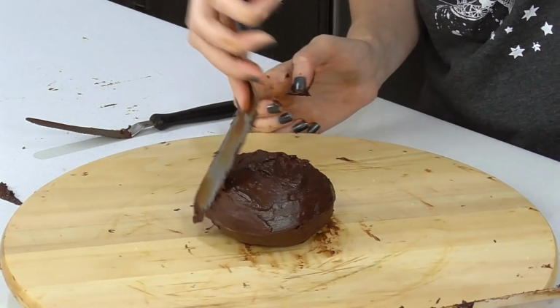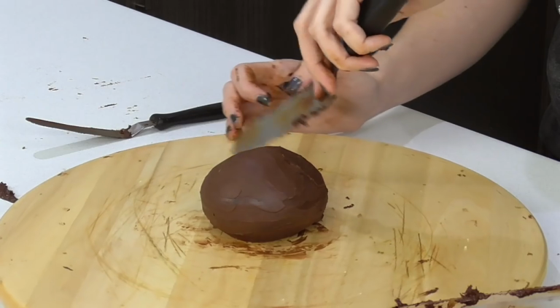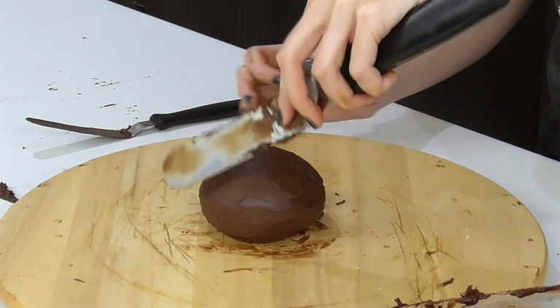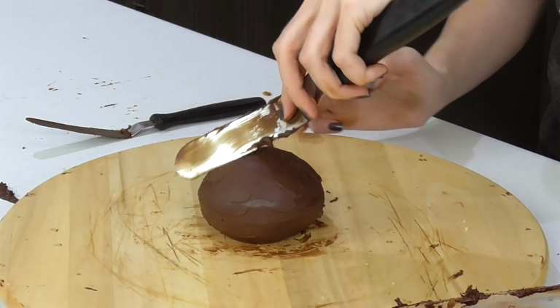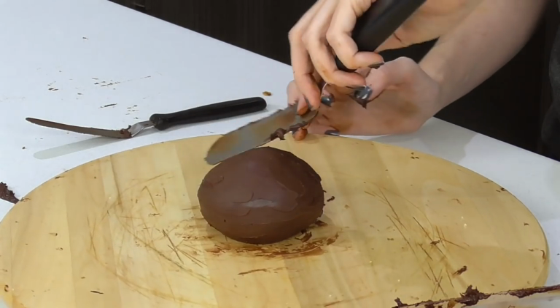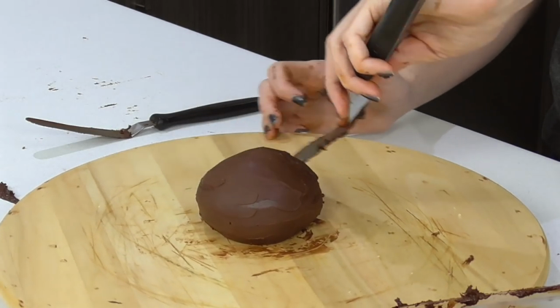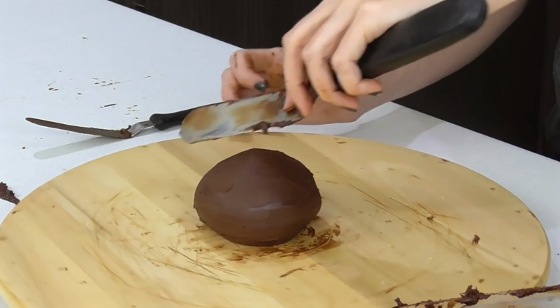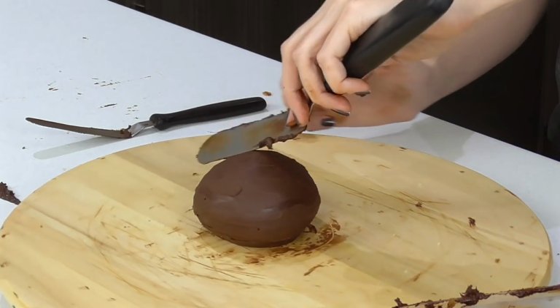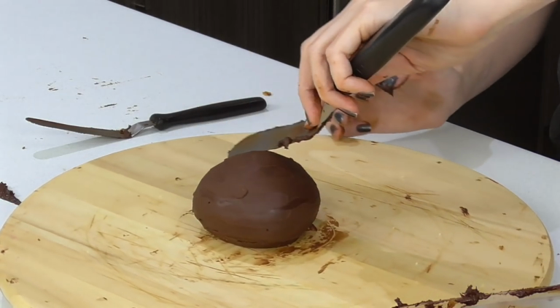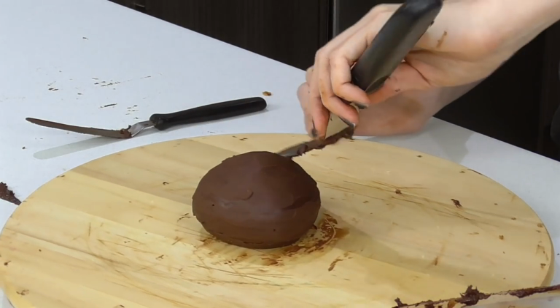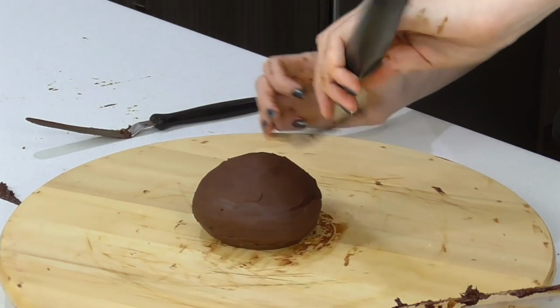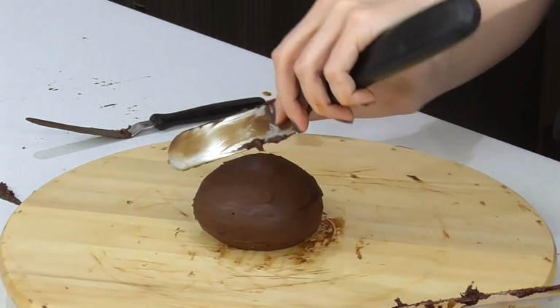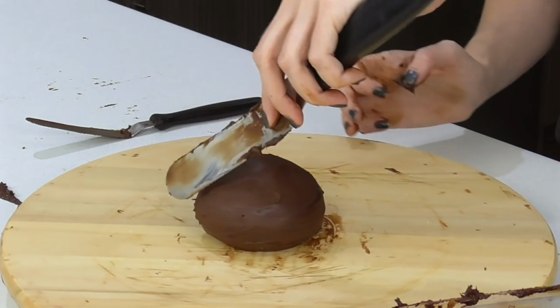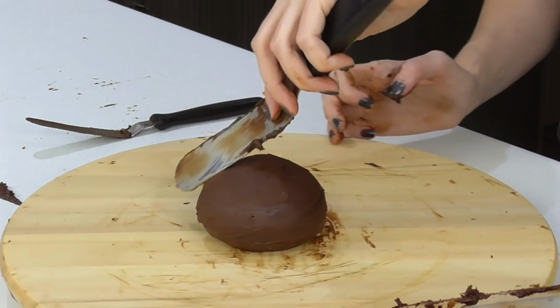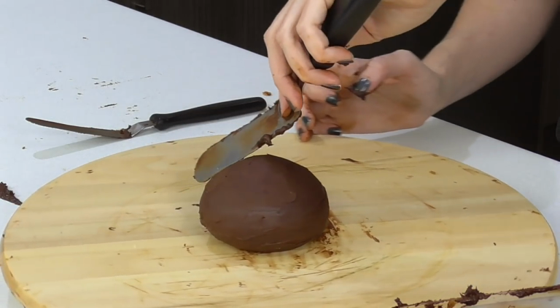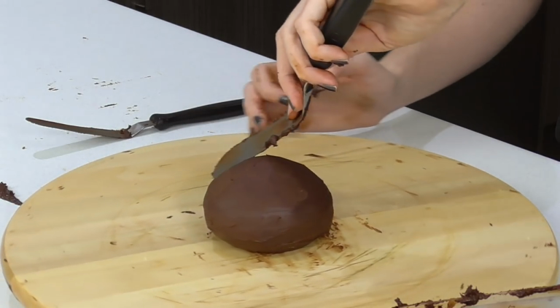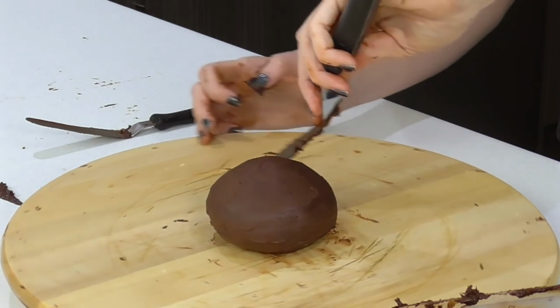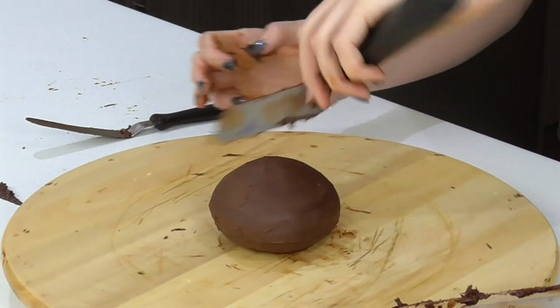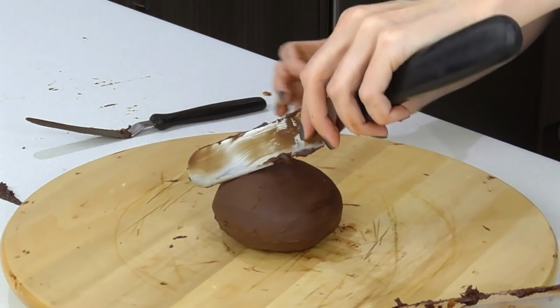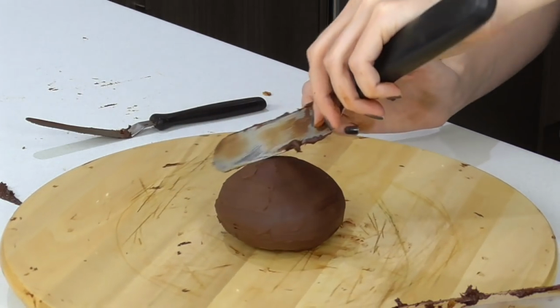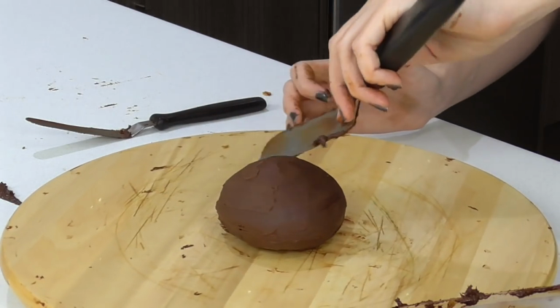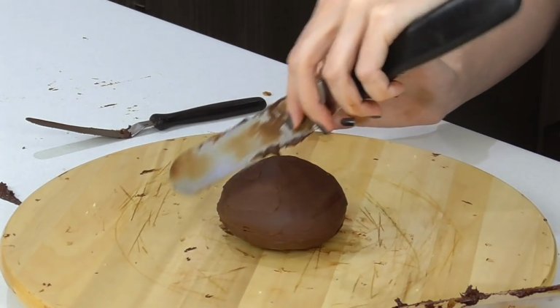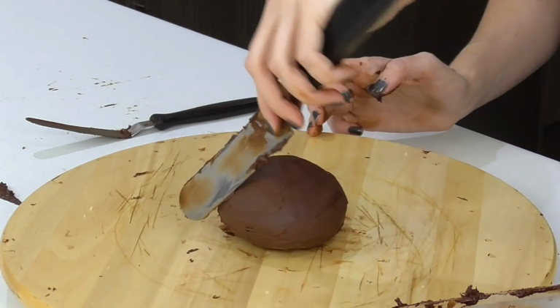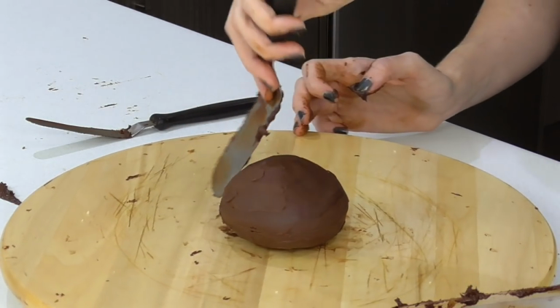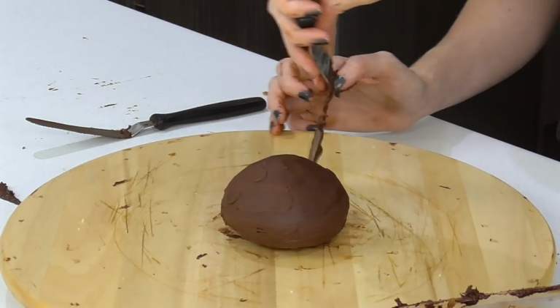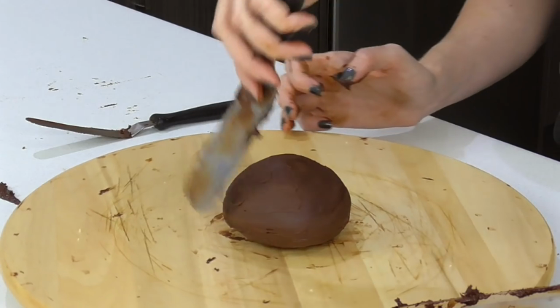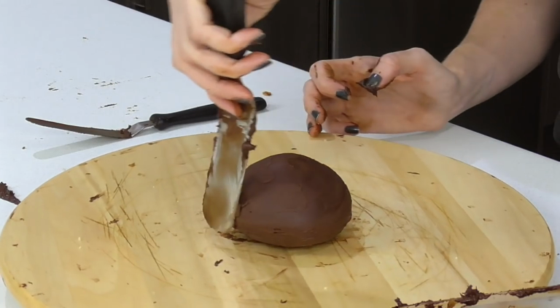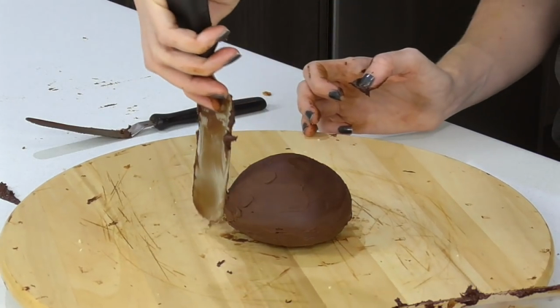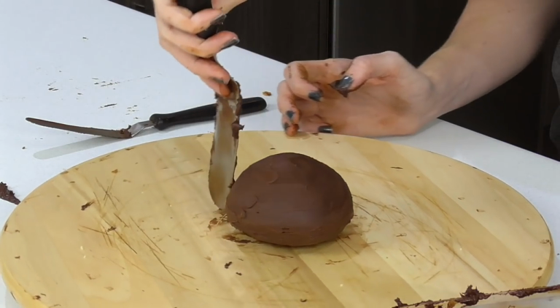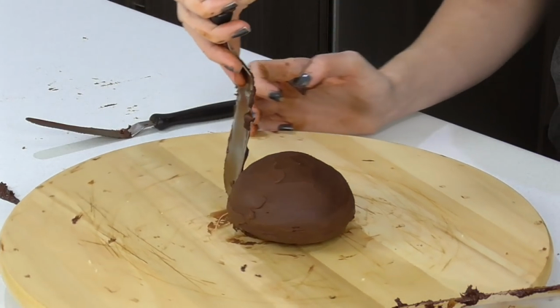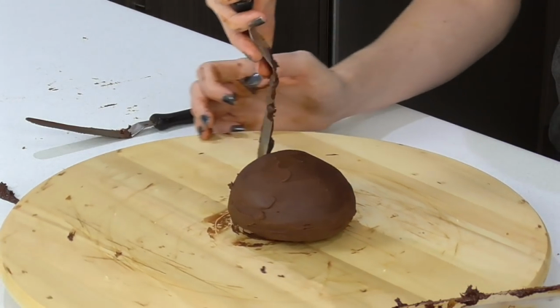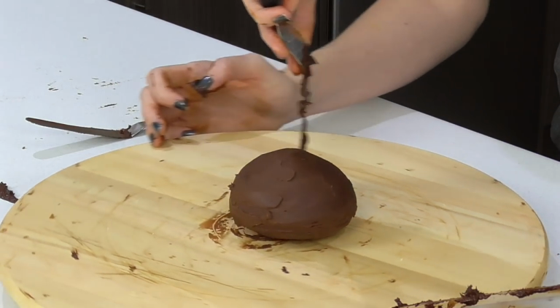Then you want to go ahead and allow this to set up for a good six hours or overnight at room temperature.